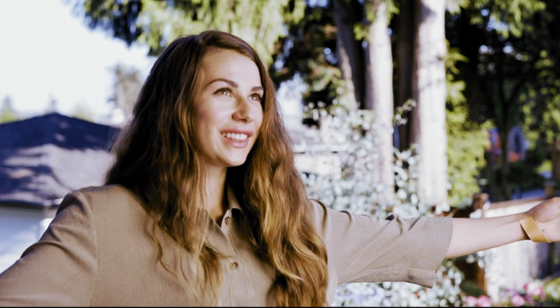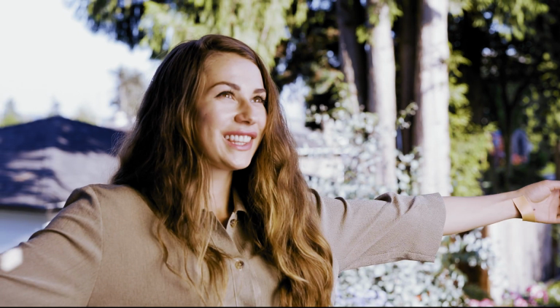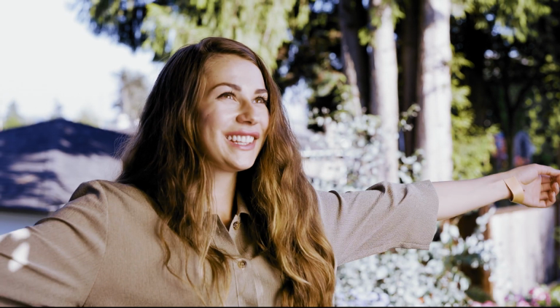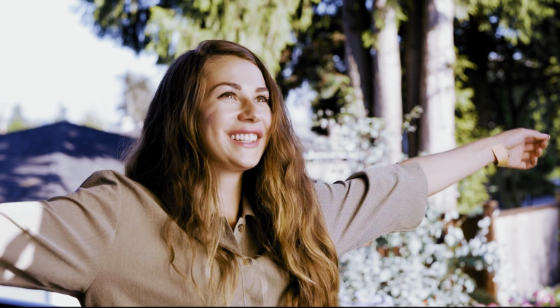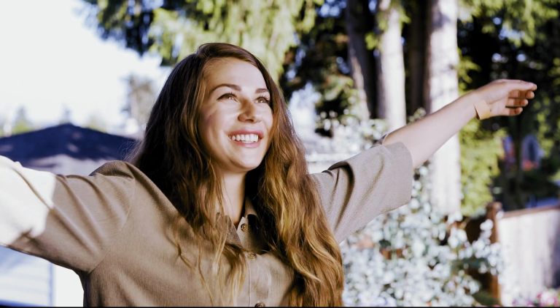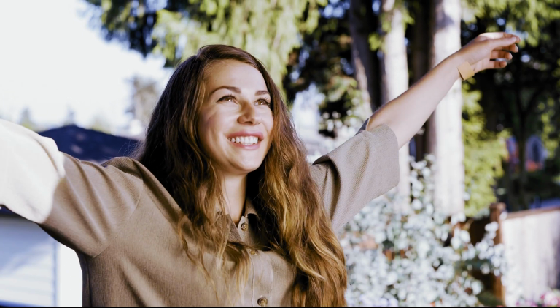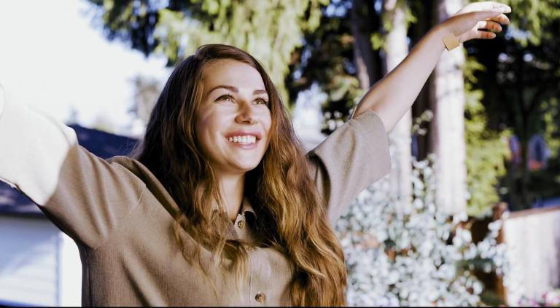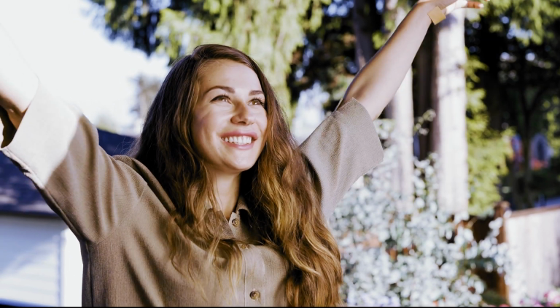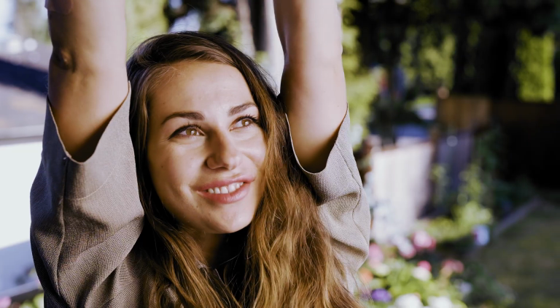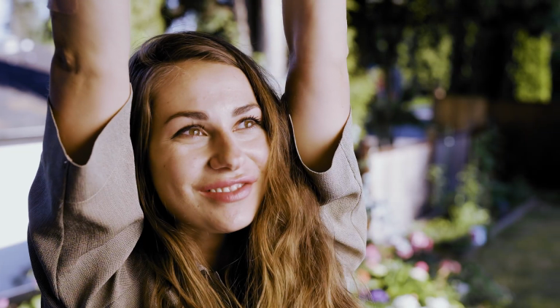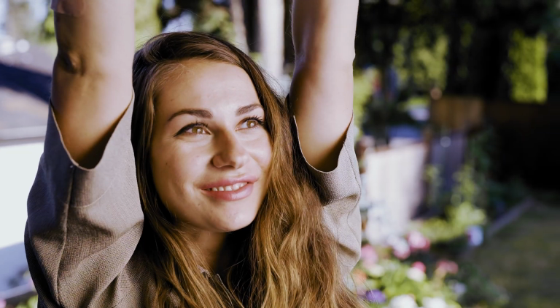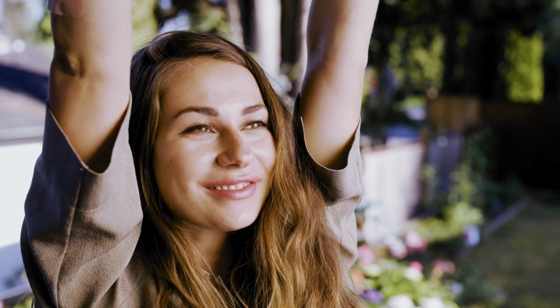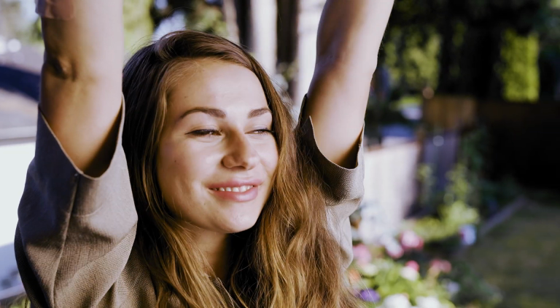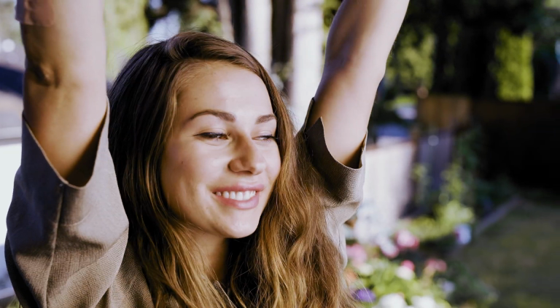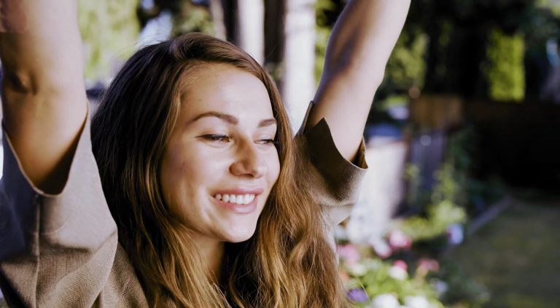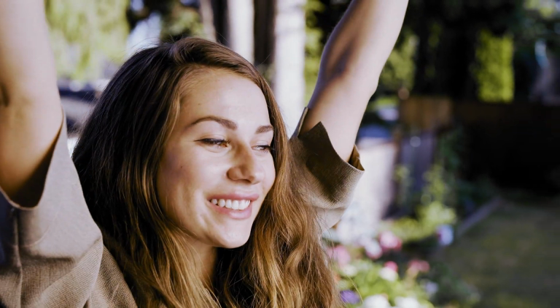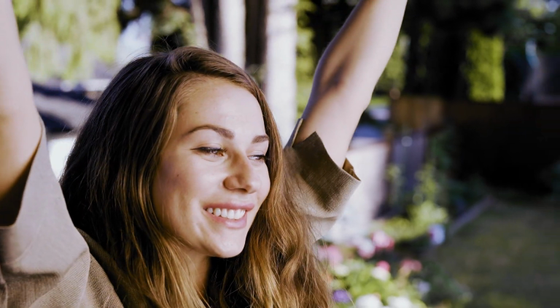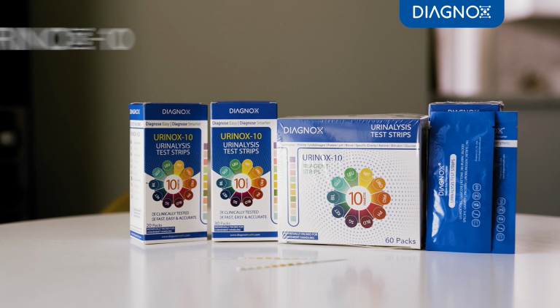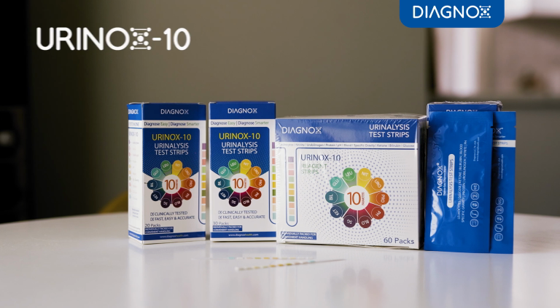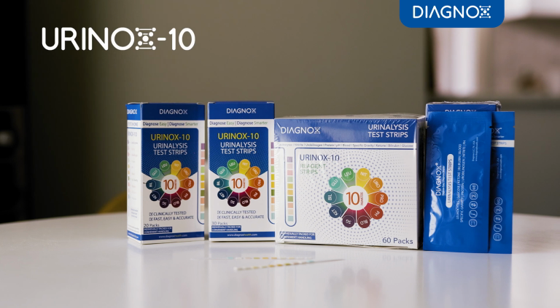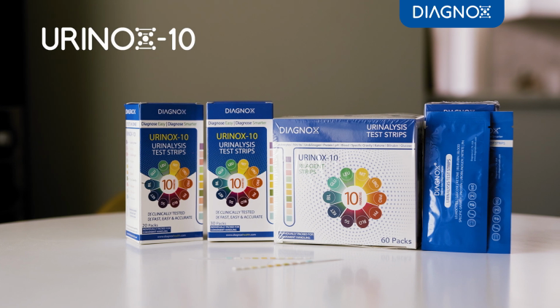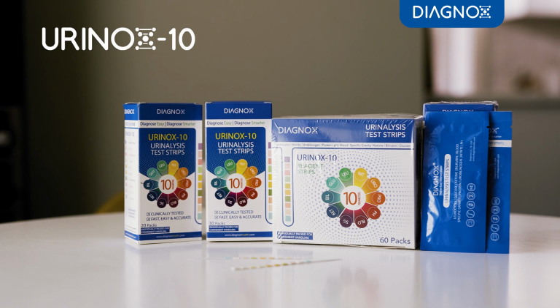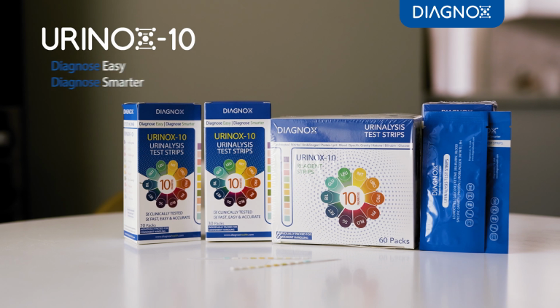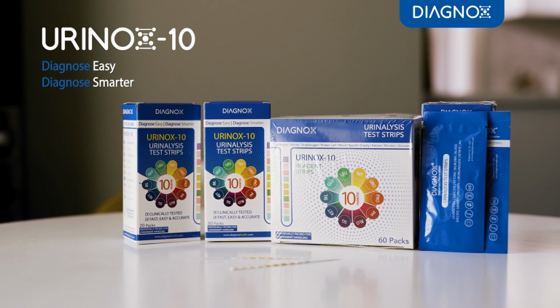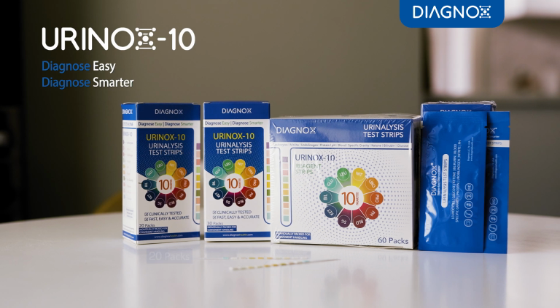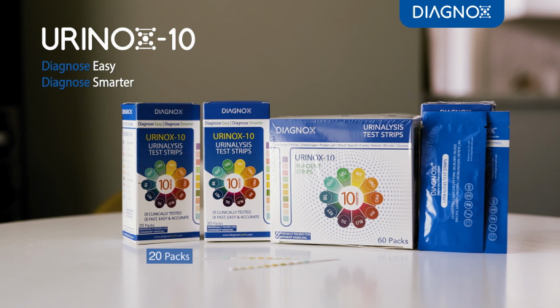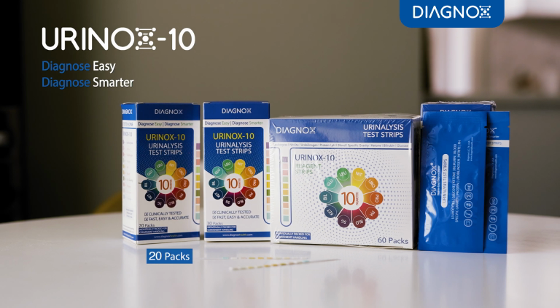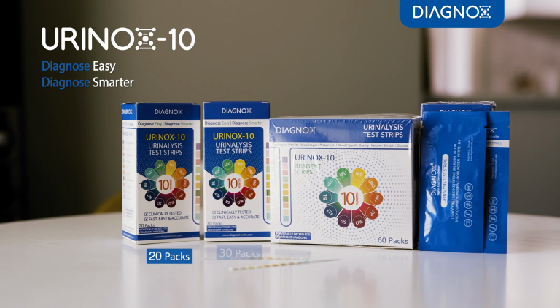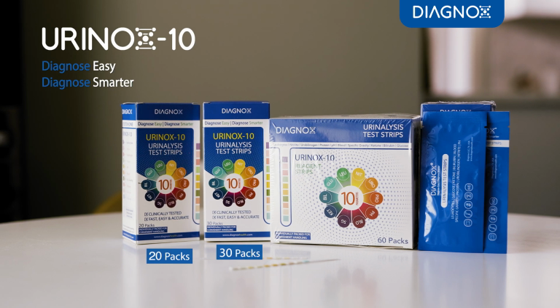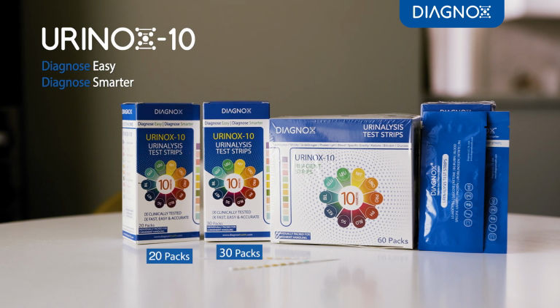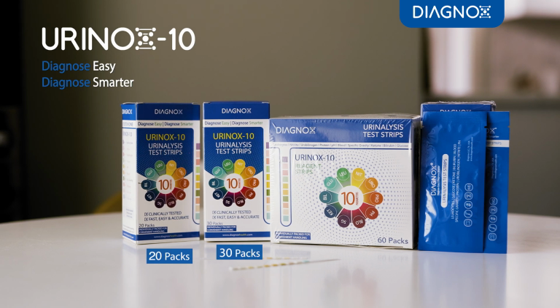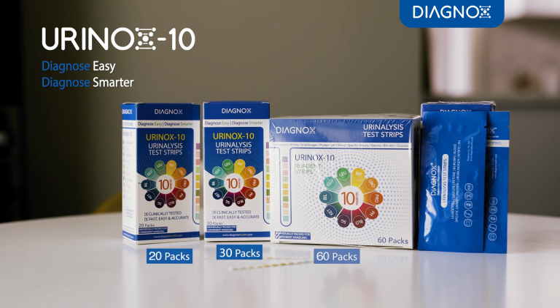Take charge of your health with routine urinalysis. Diagnox — value your health by knowing it better.